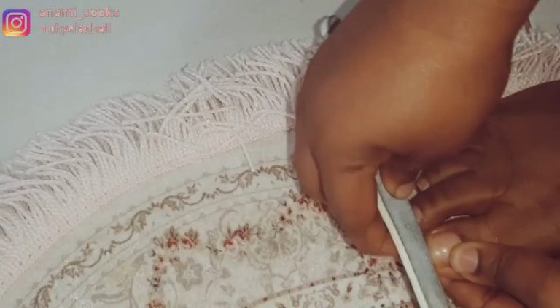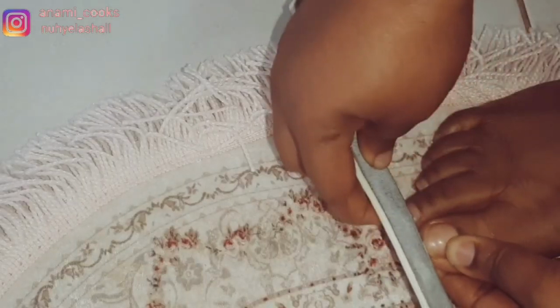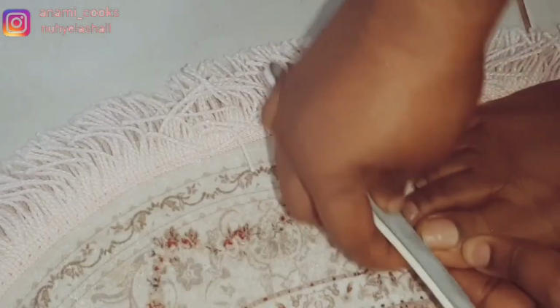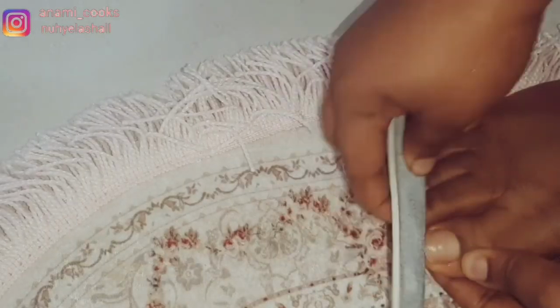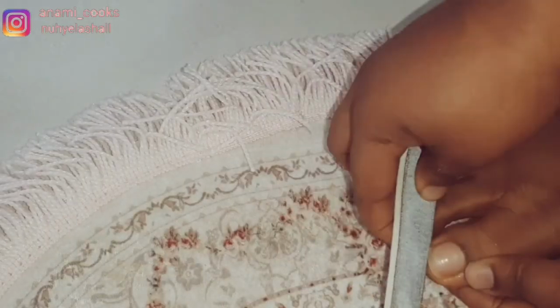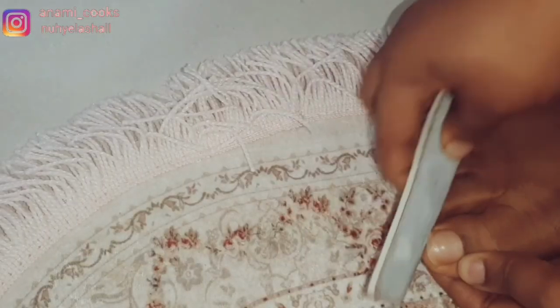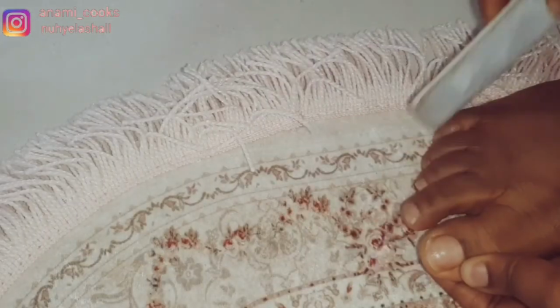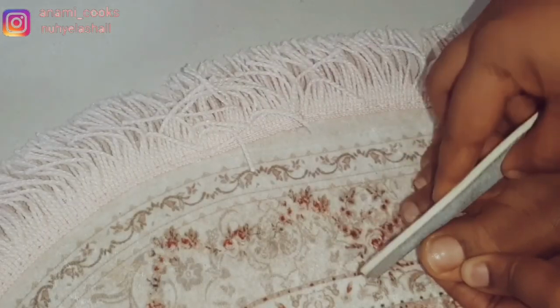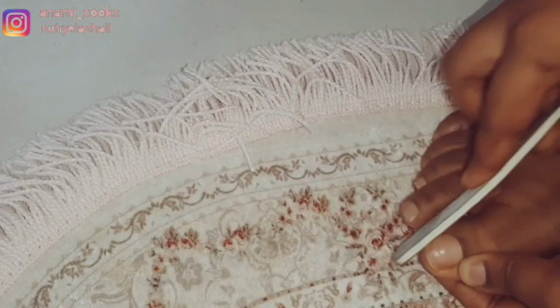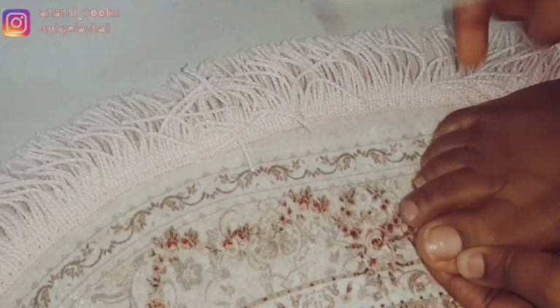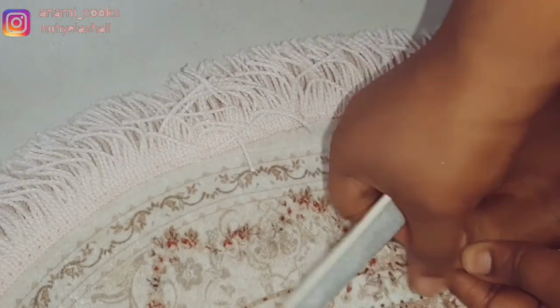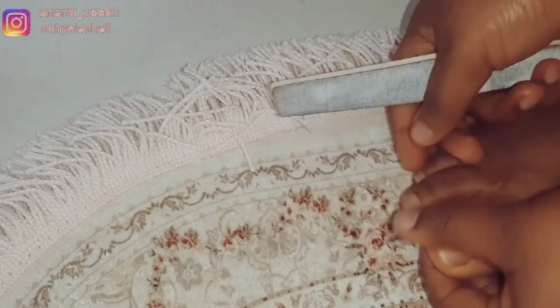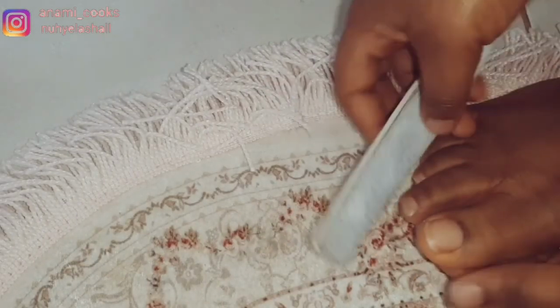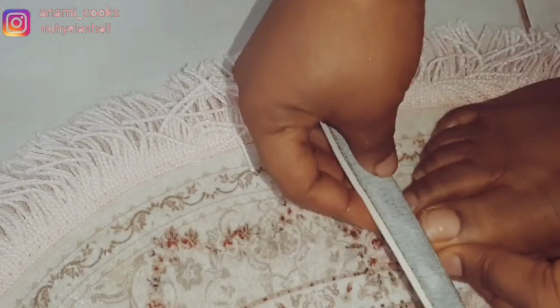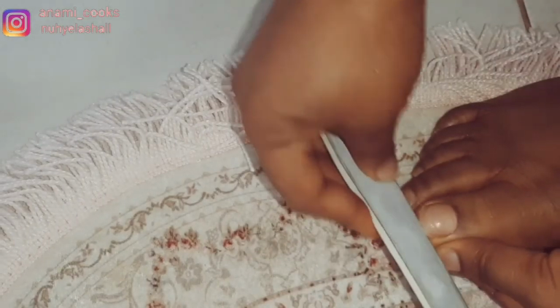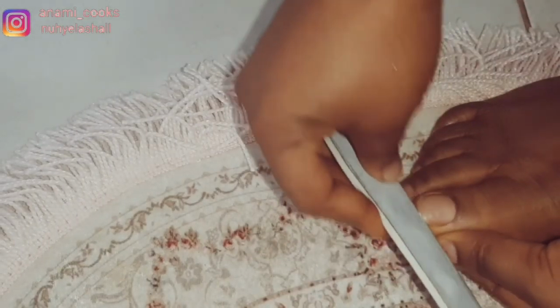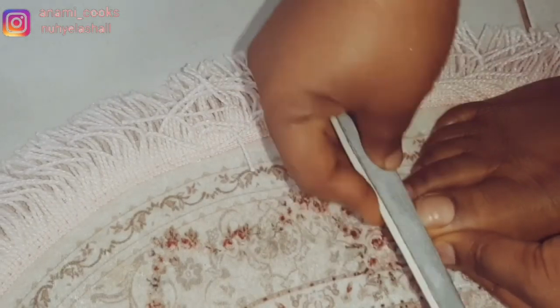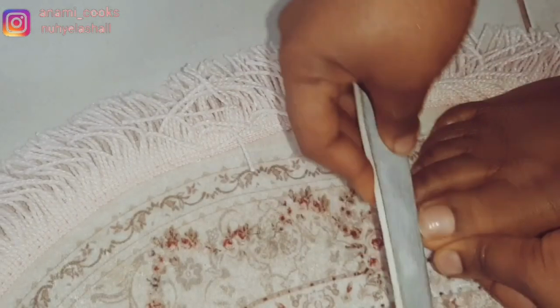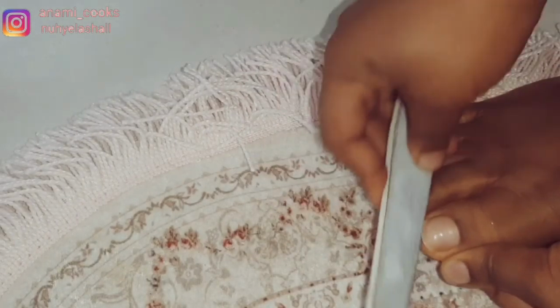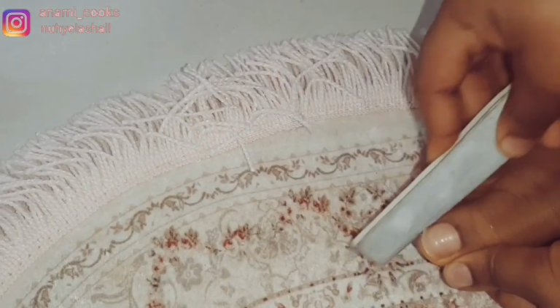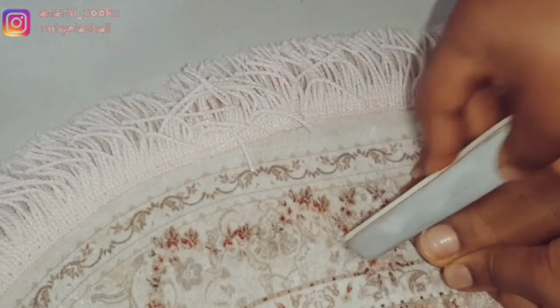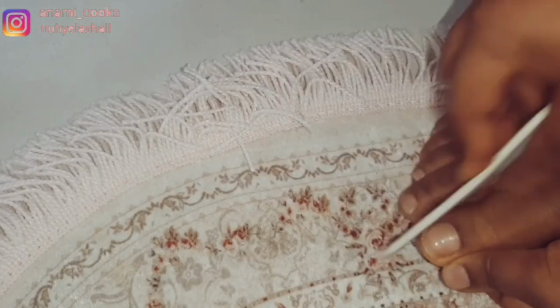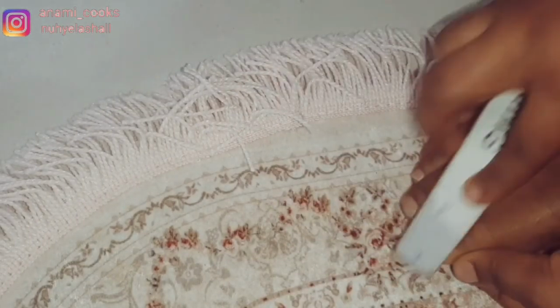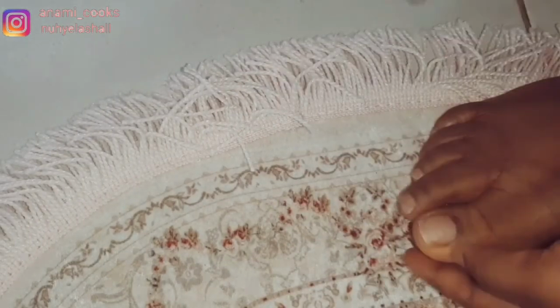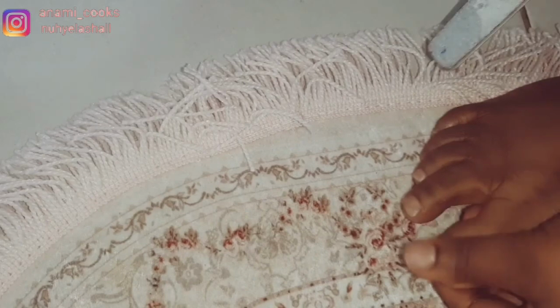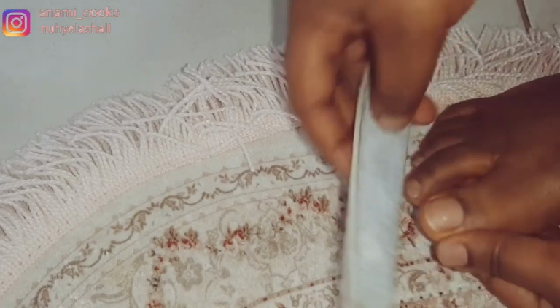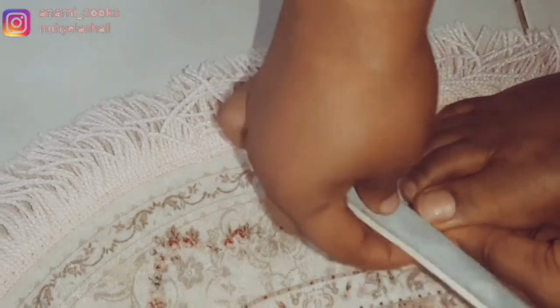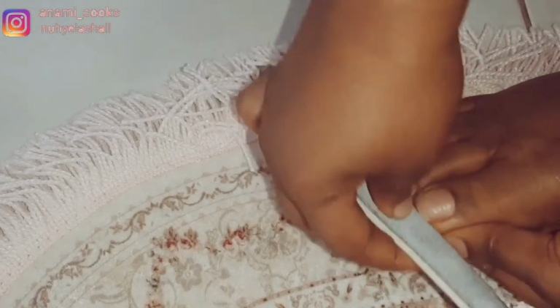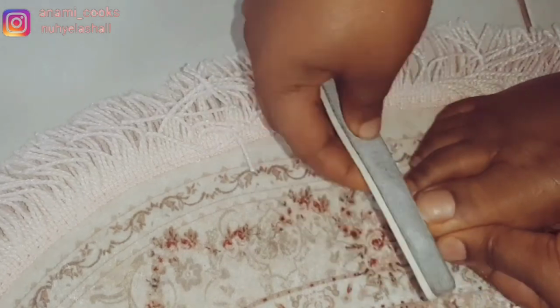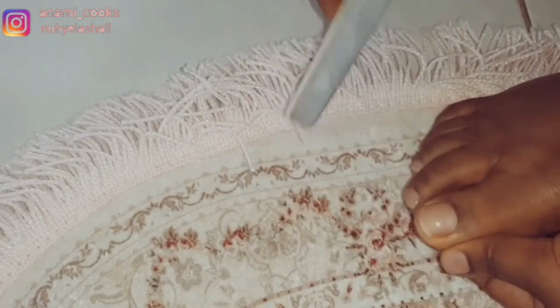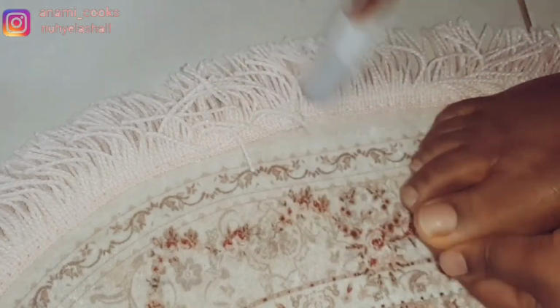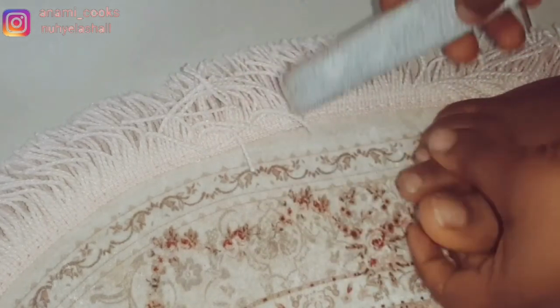Now I'm going to use my nail file to file my nails to the shape that I want them.